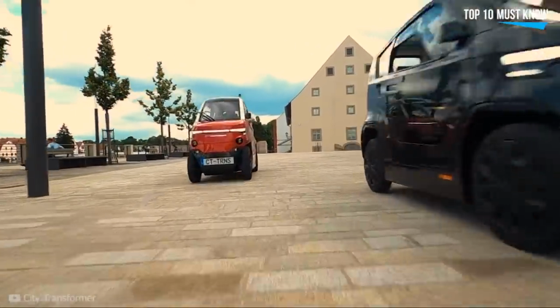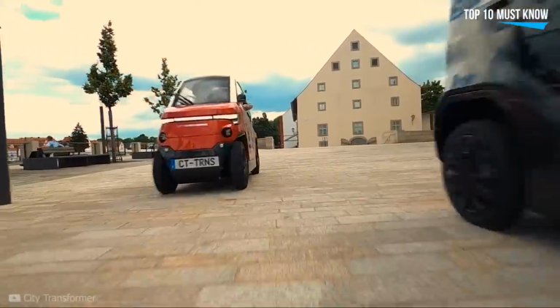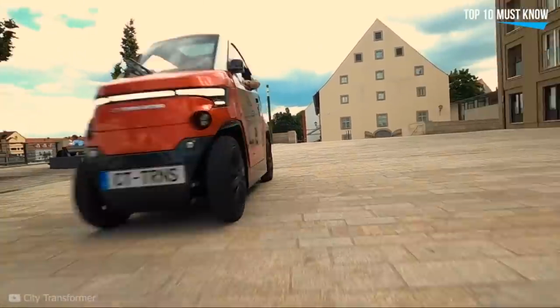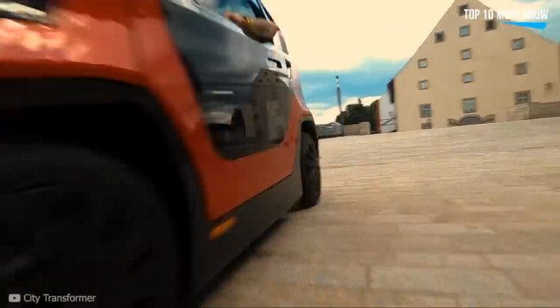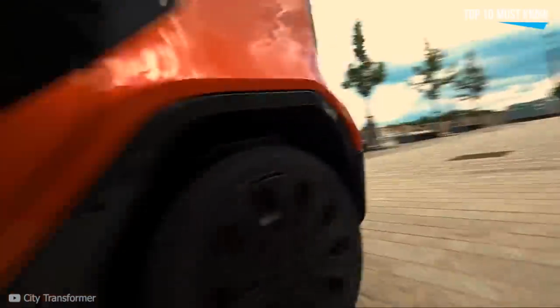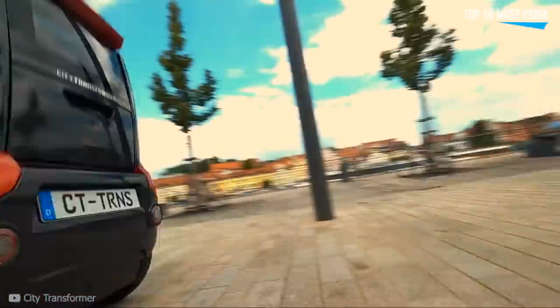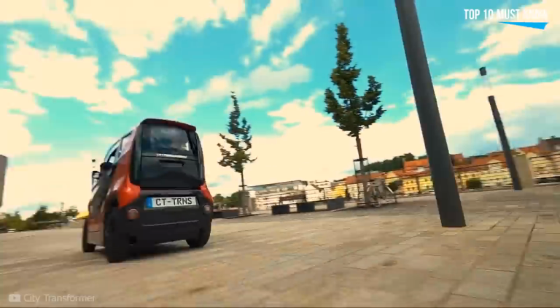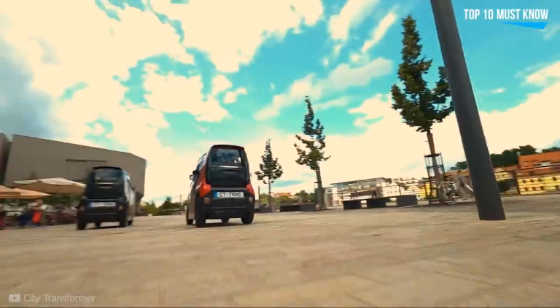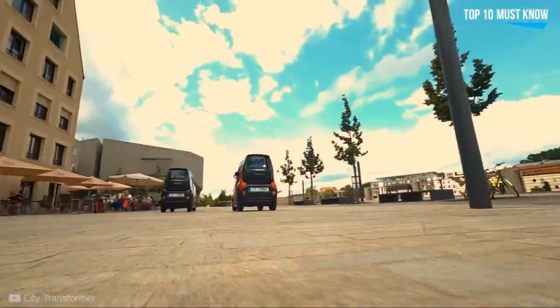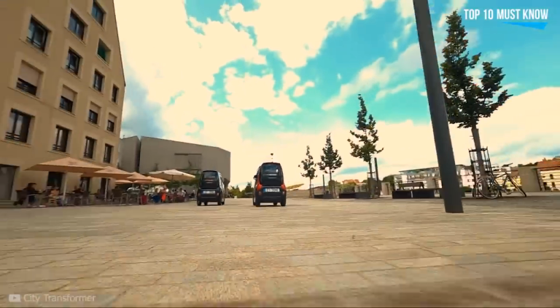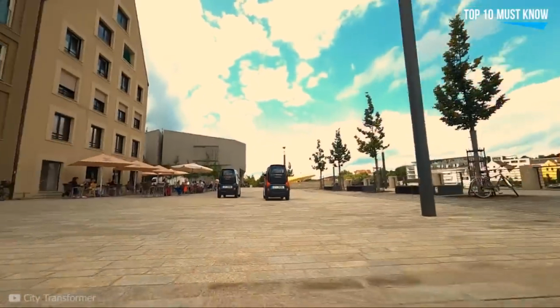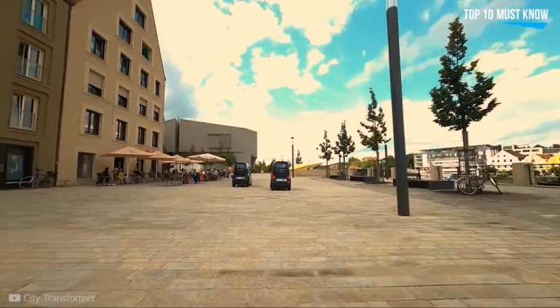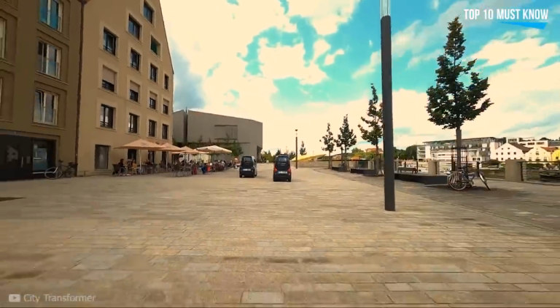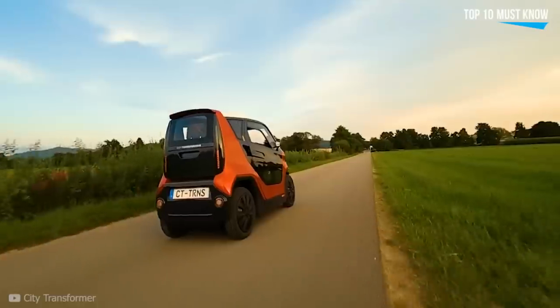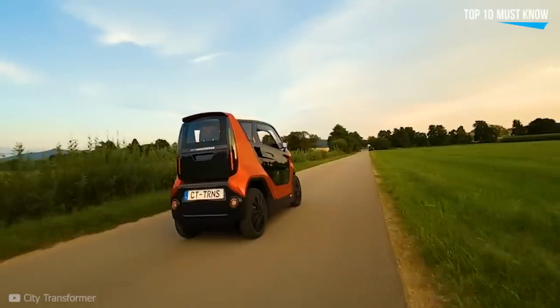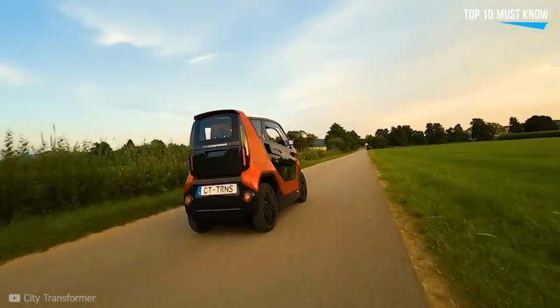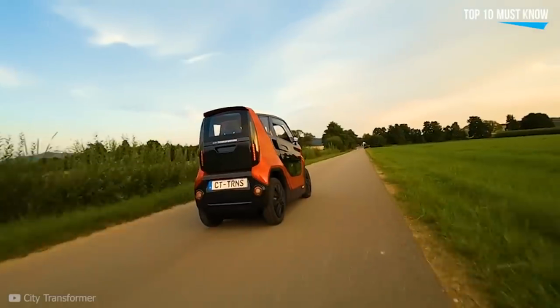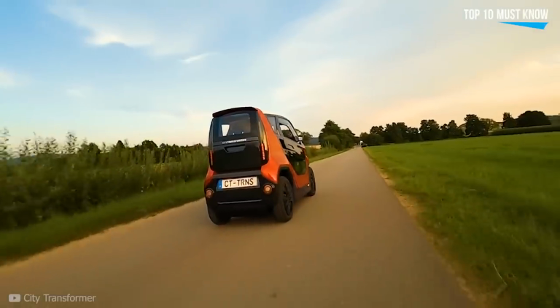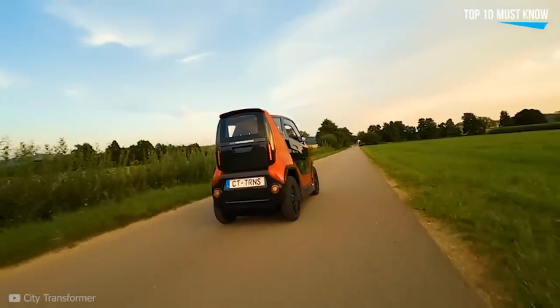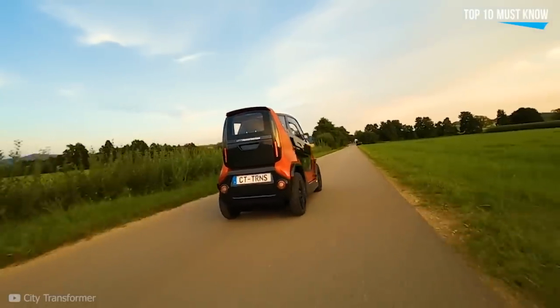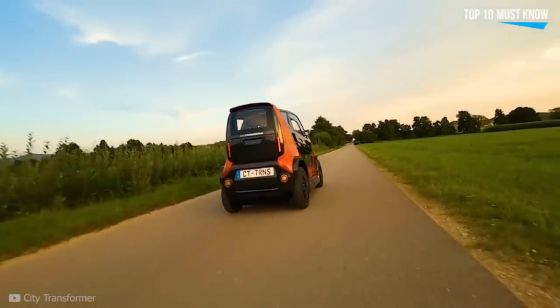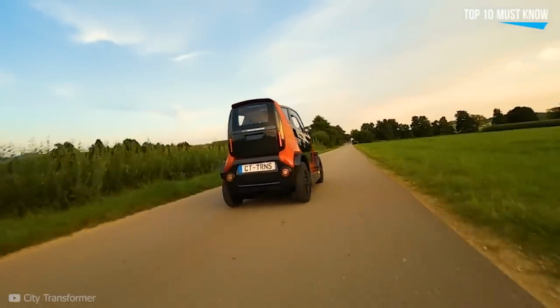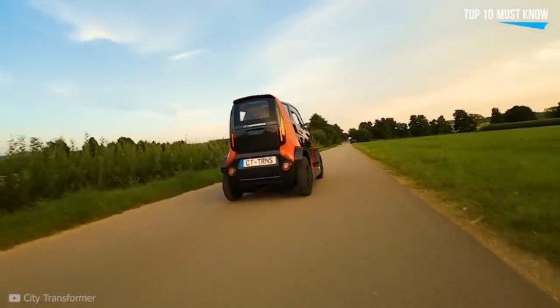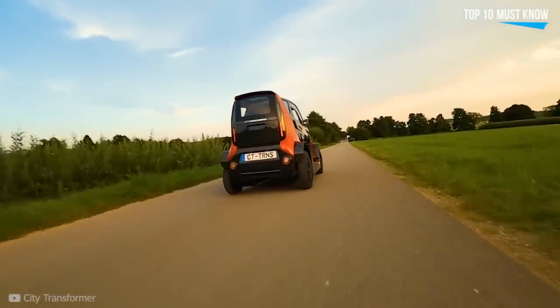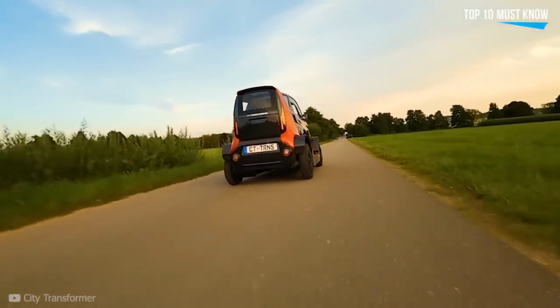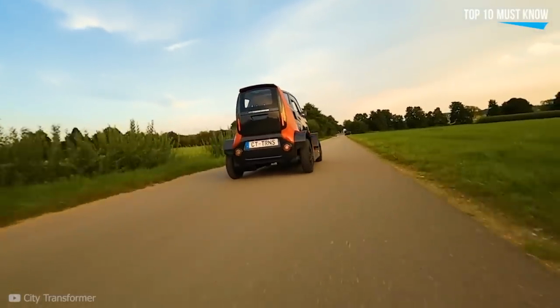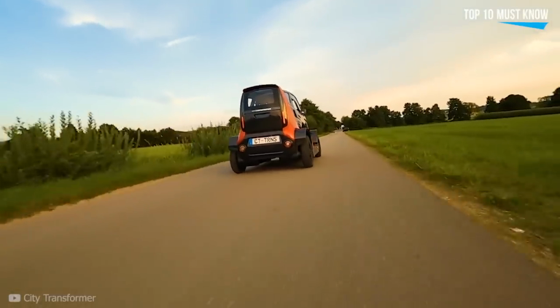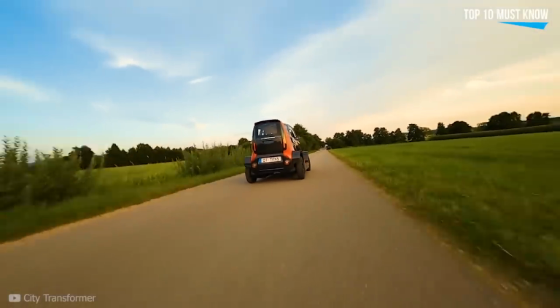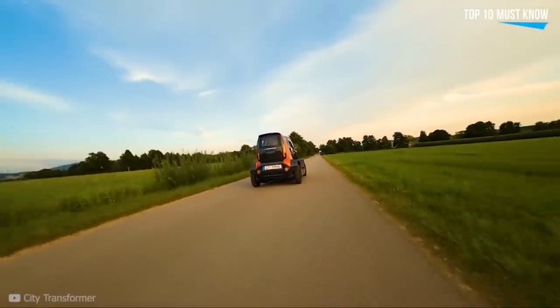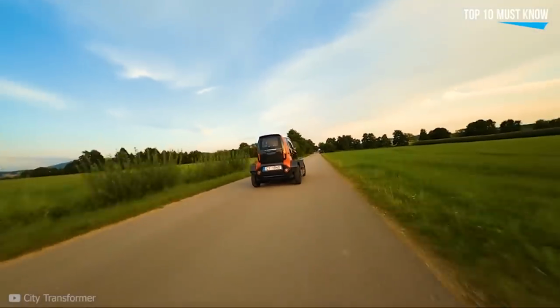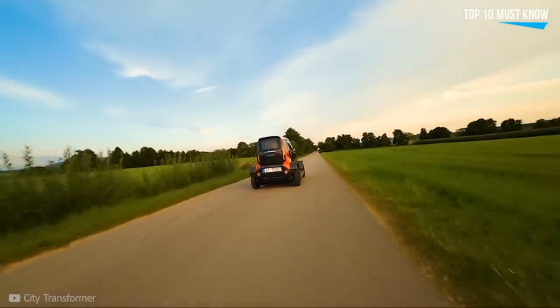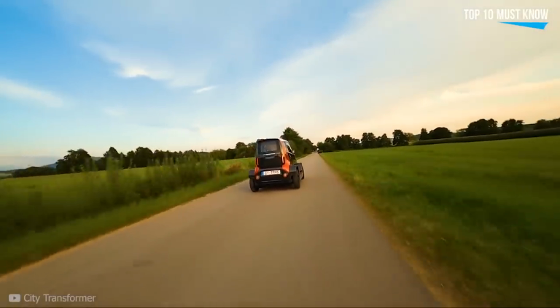It accelerates from 0 to 50 kilometers per hour in 5 seconds and has a top speed of 90 kilometers per hour. It has a range of 120 to 180 kilometers and can be charged to 80% capacity in 30 minutes using fast chargers. Never before has any manufacturer managed to squeeze so much driving comfort, safety, and tech innovation into a 1 meter wide, super light EV.